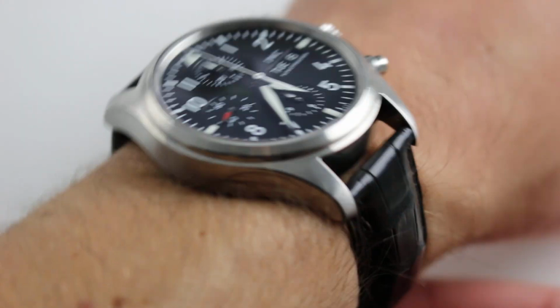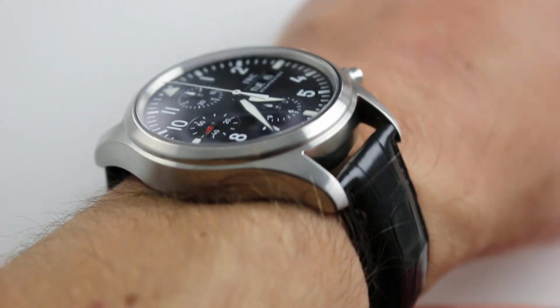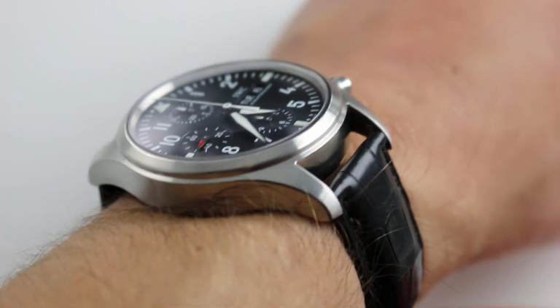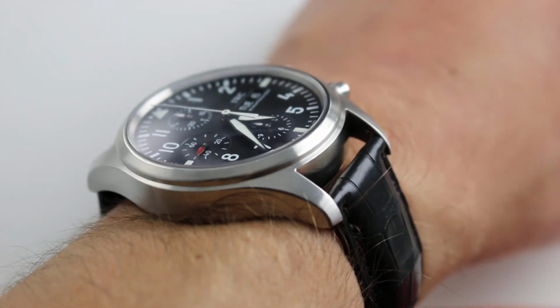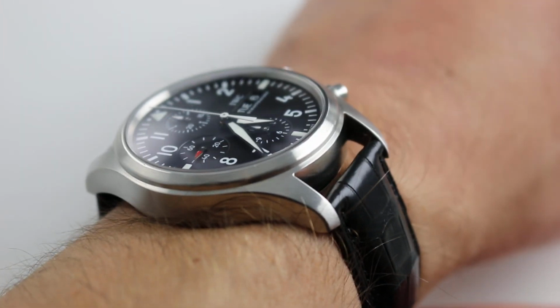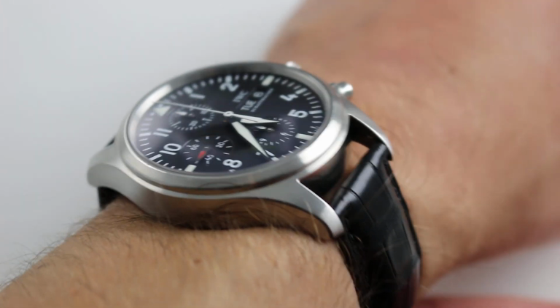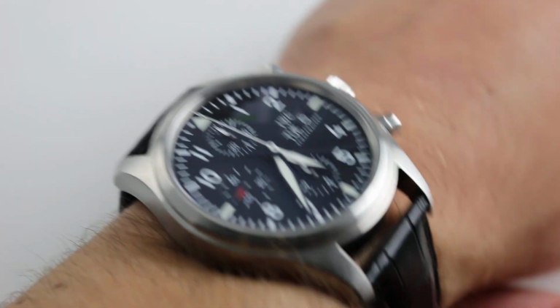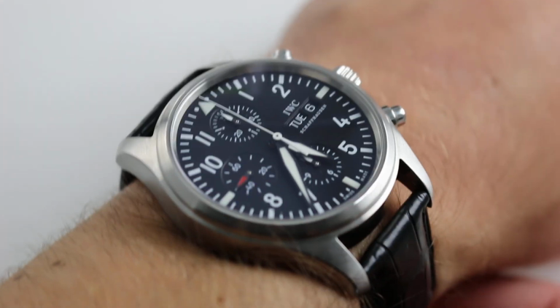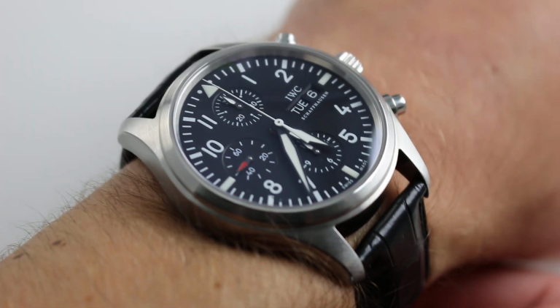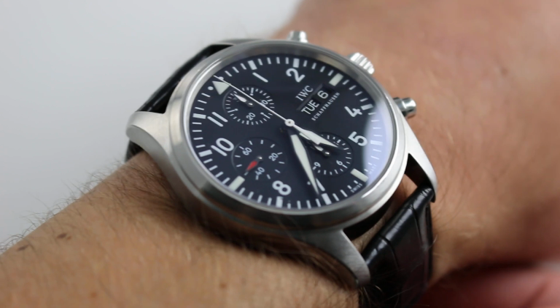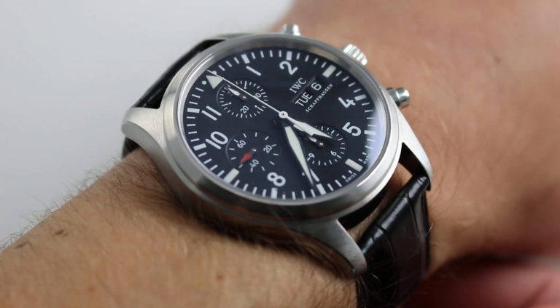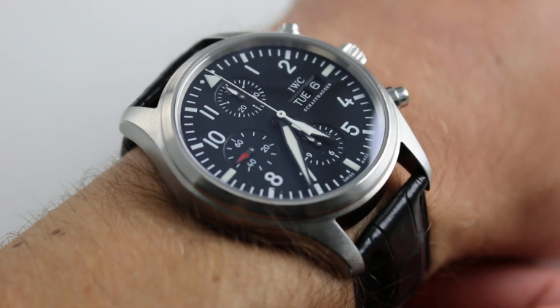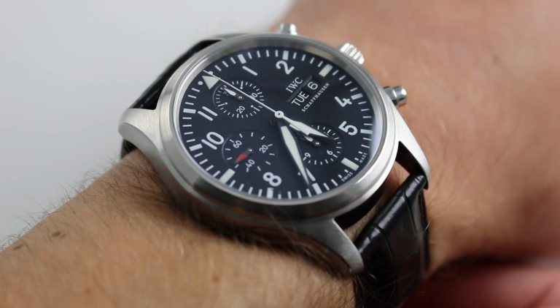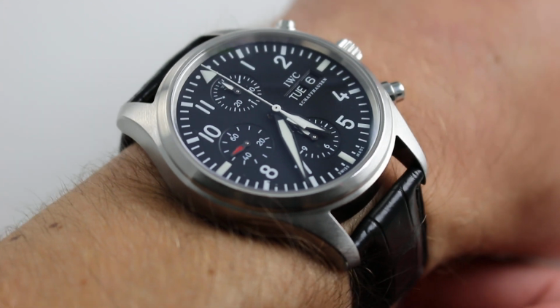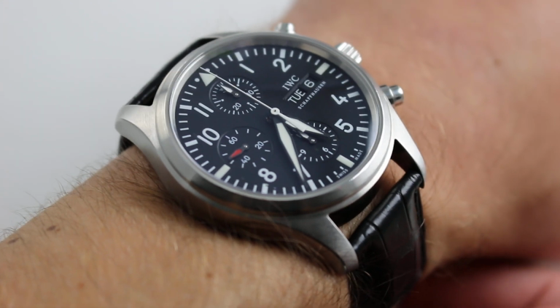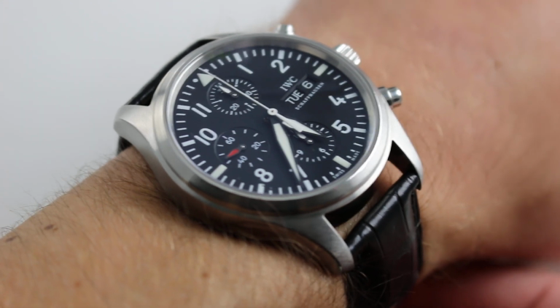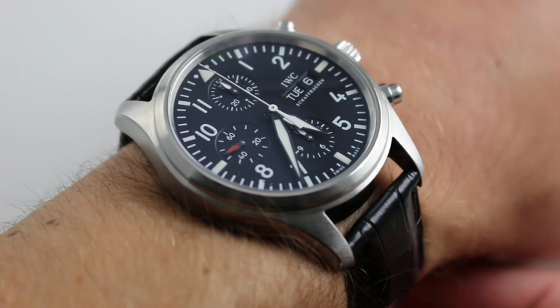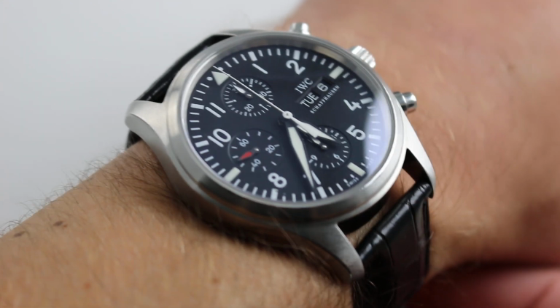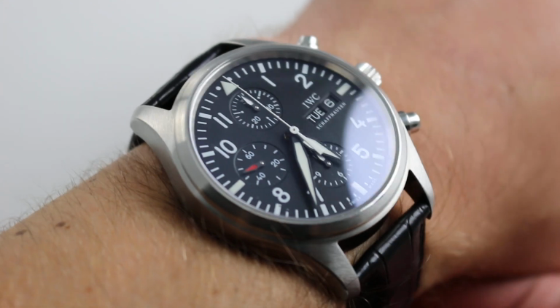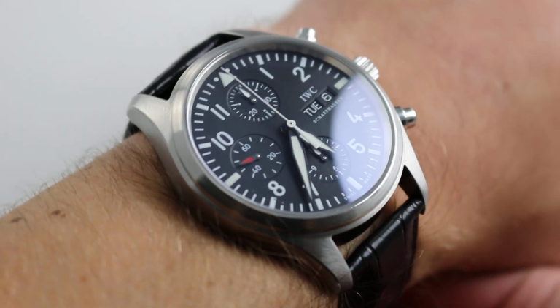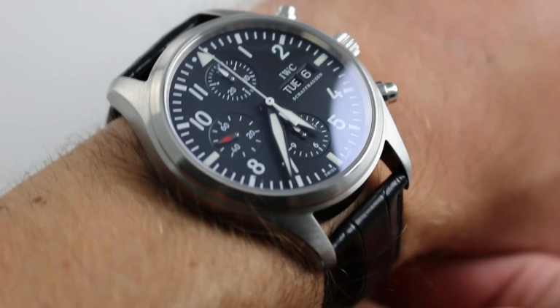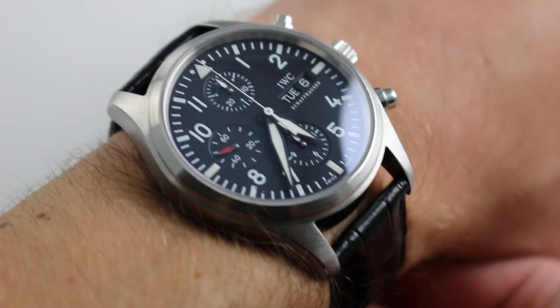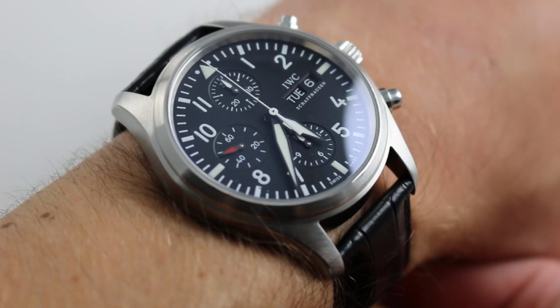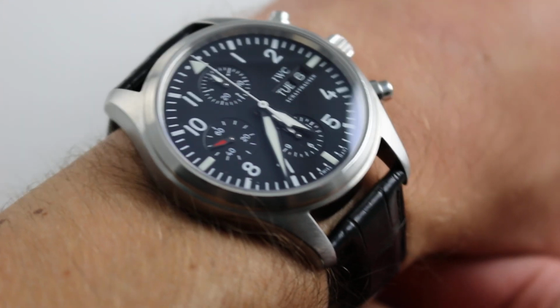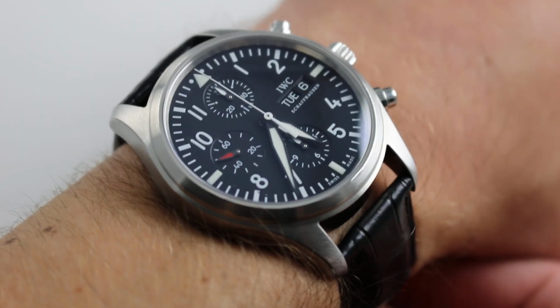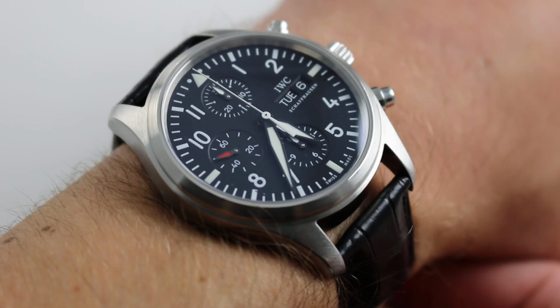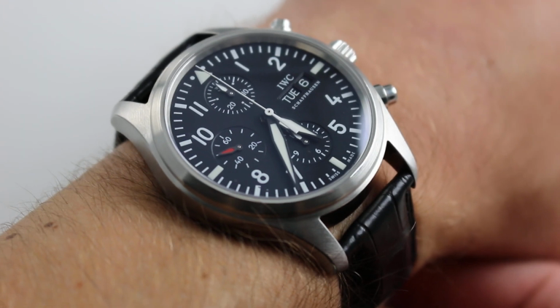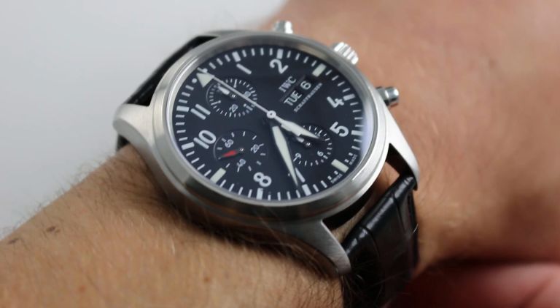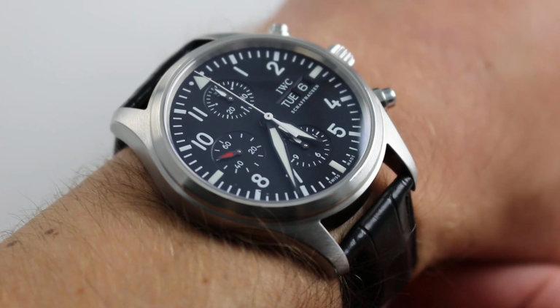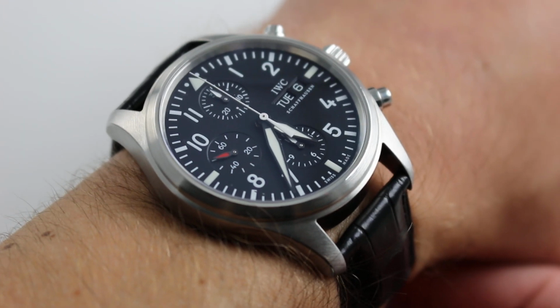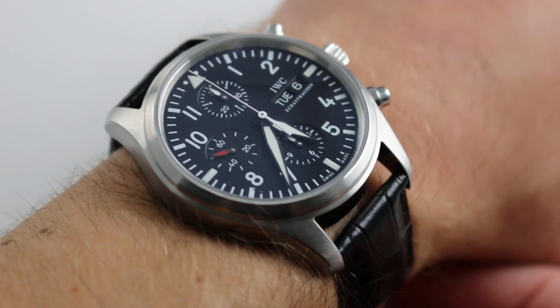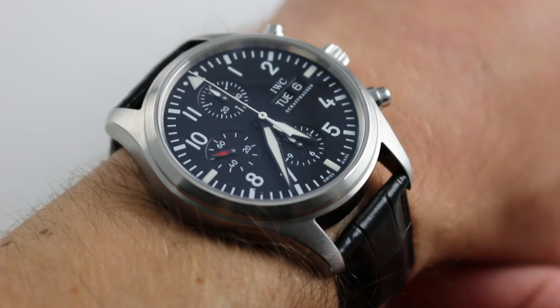With accessories included, high-res images that don't include my wrist and, of course, complete pricing details for this IWC Pilot's Chronograph.